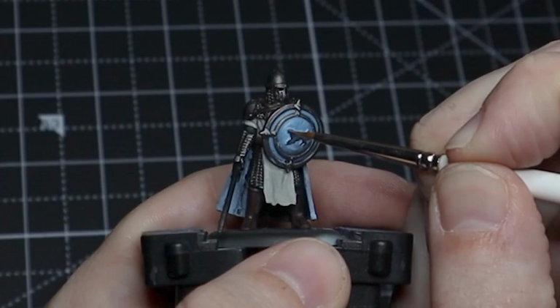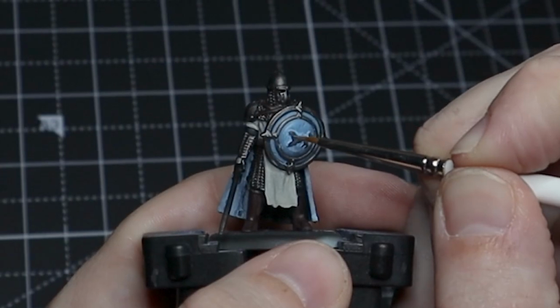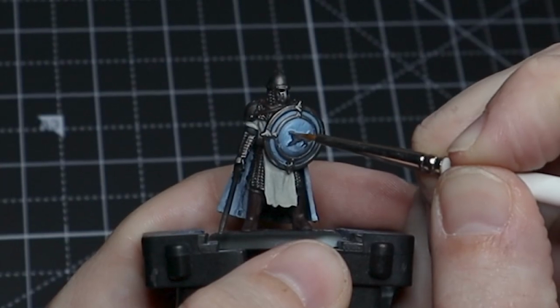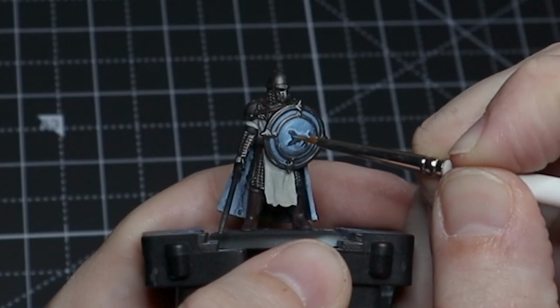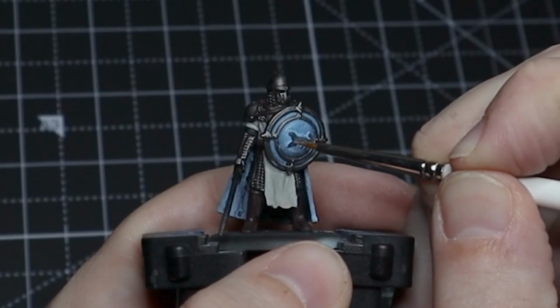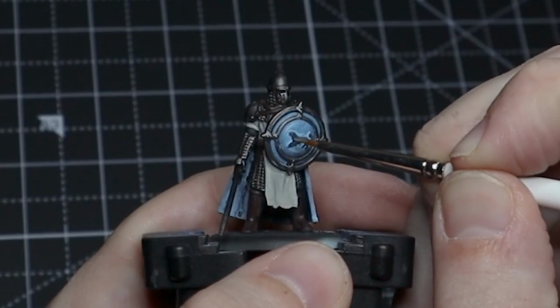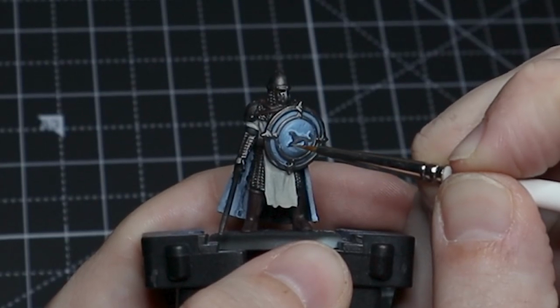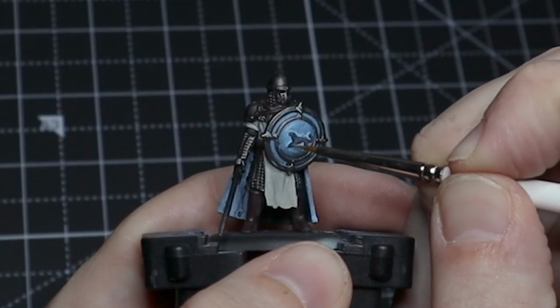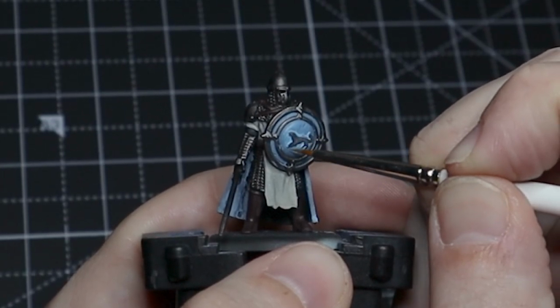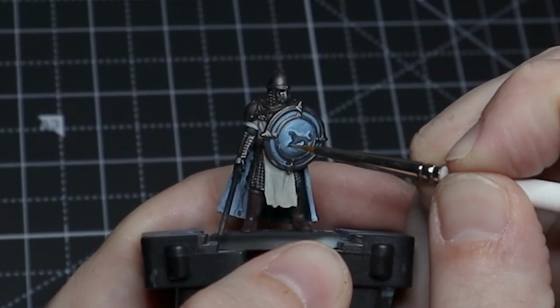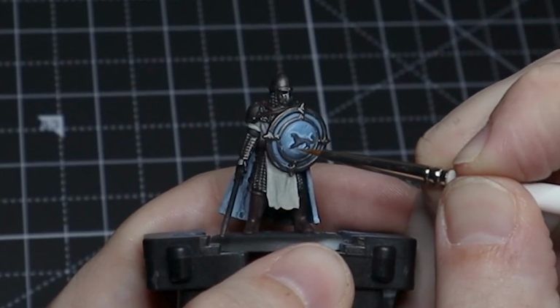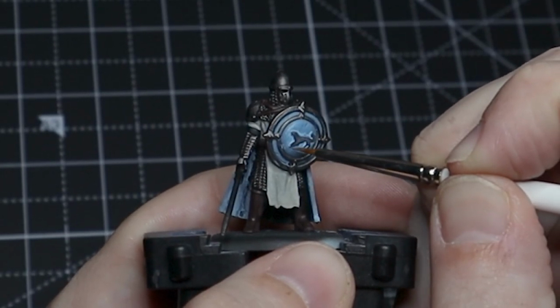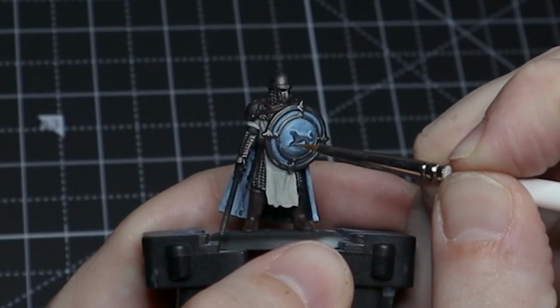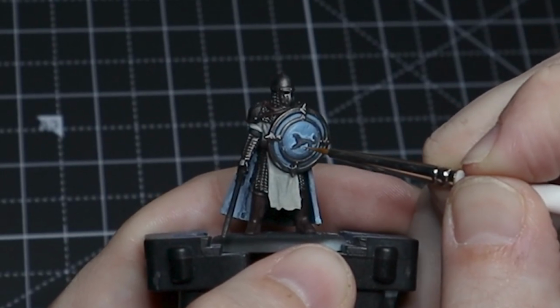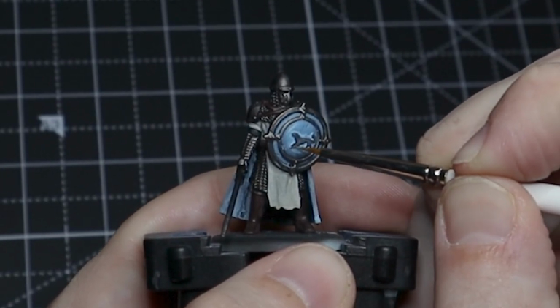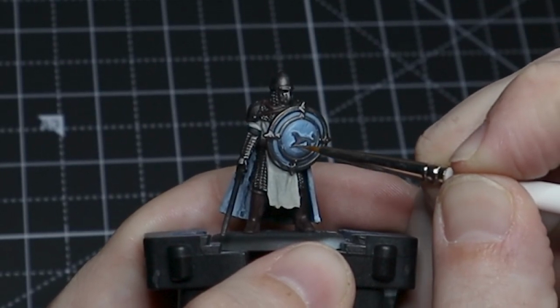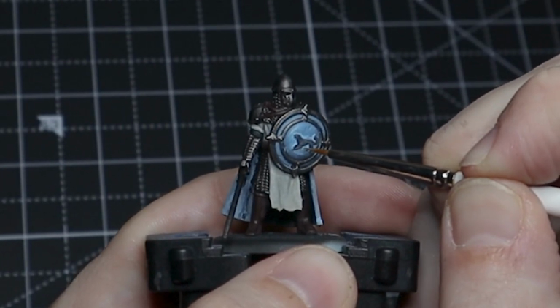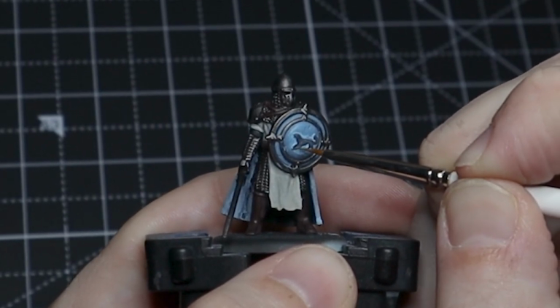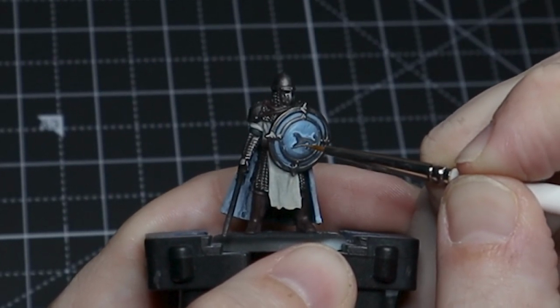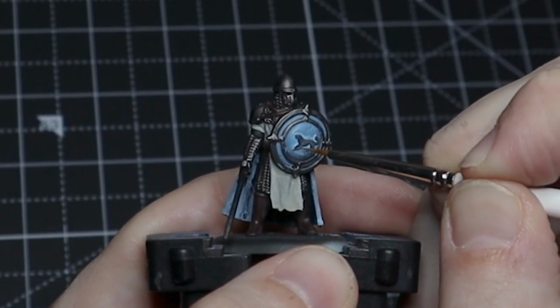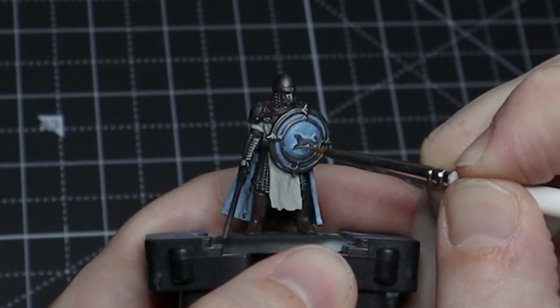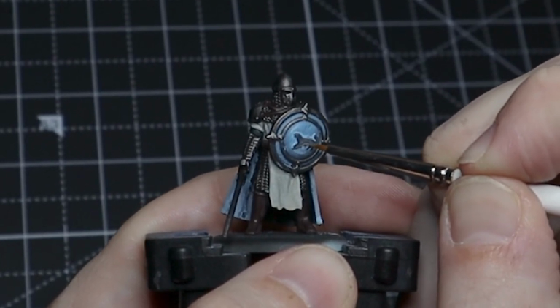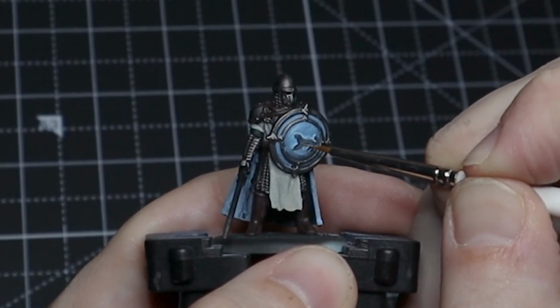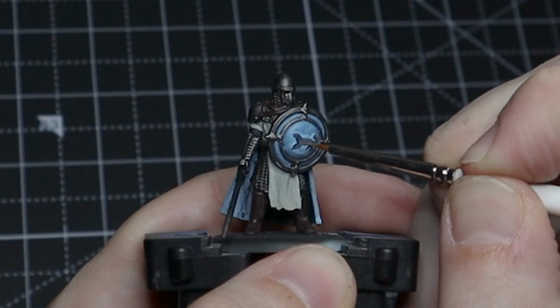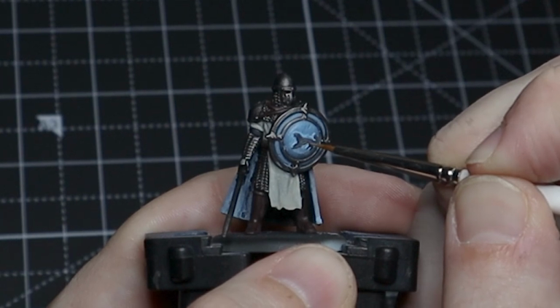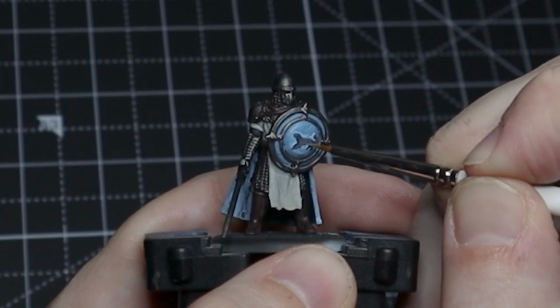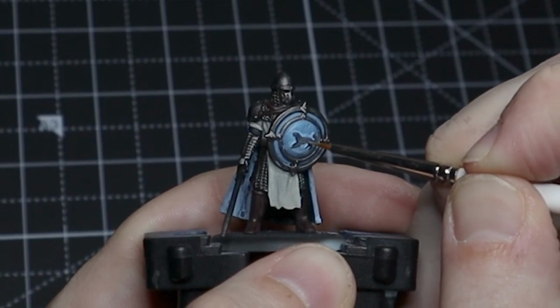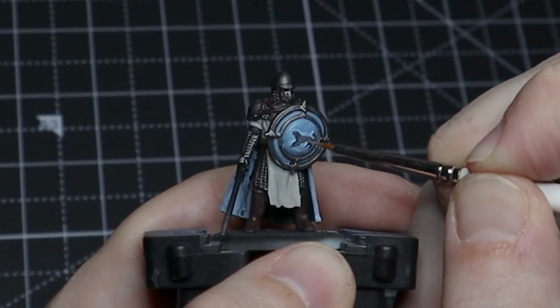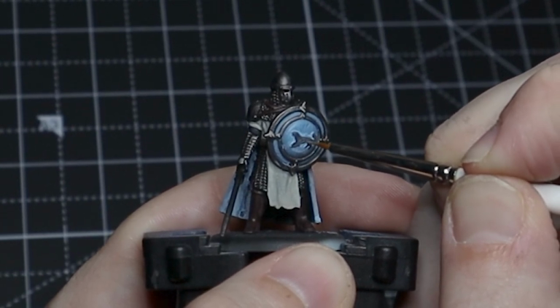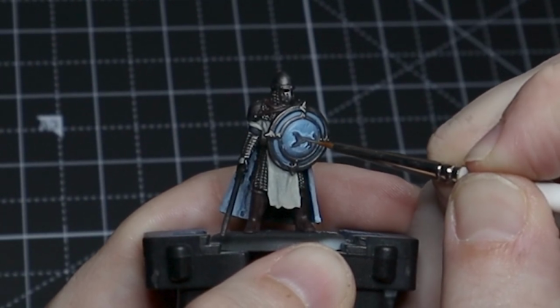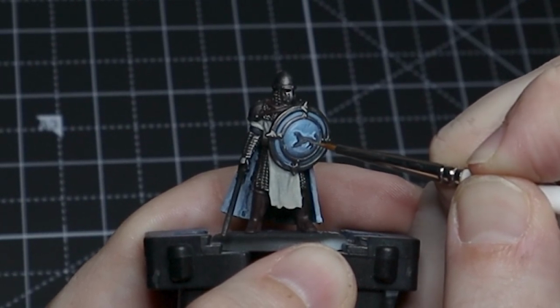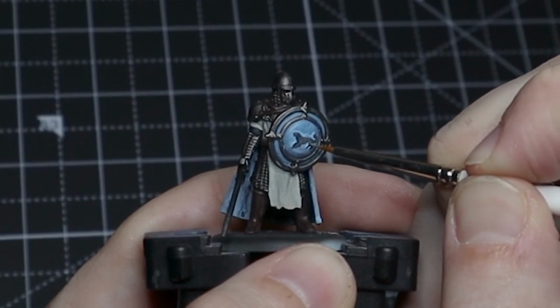We want to just kind of outline the direwolf and then put some scratches in the middle of it.